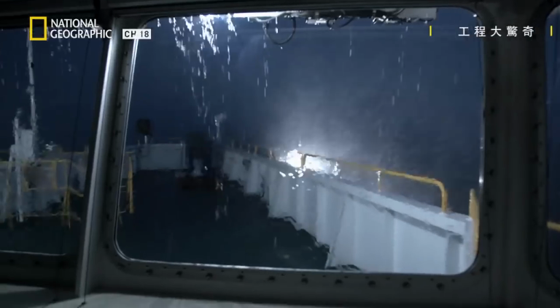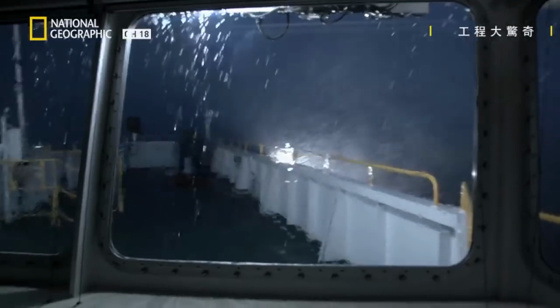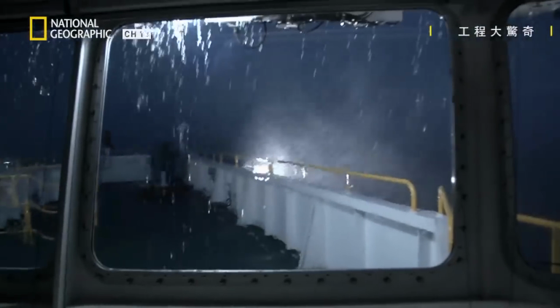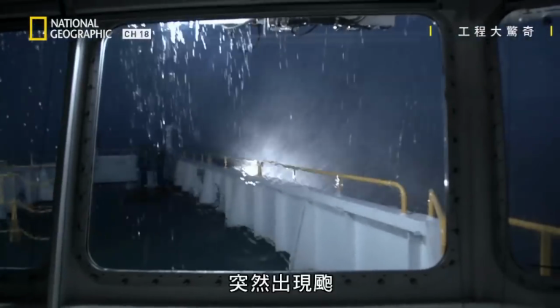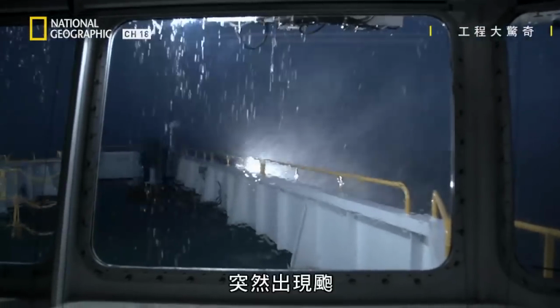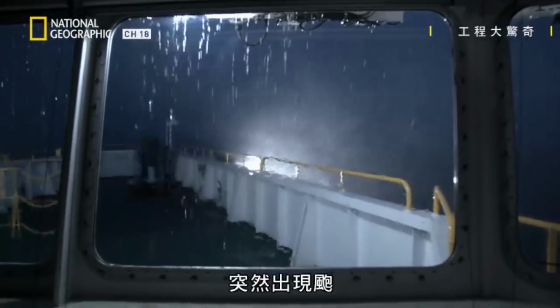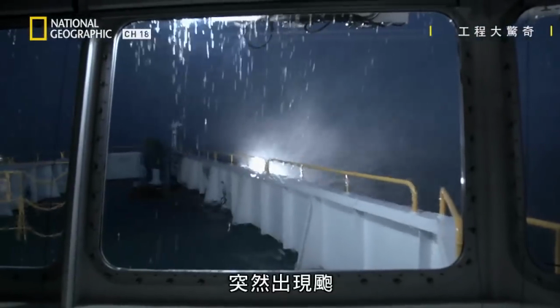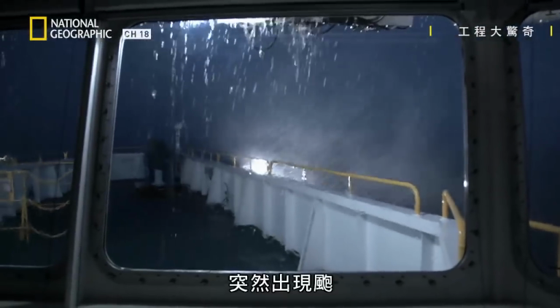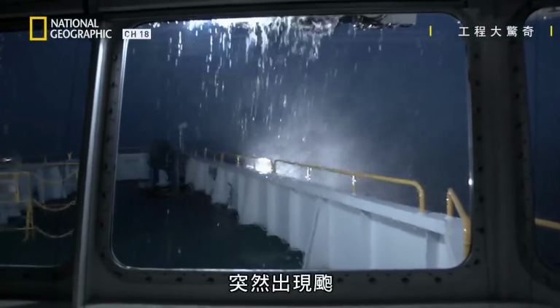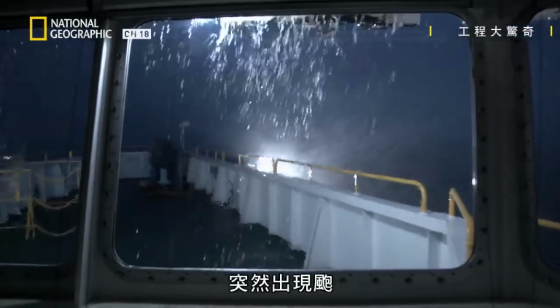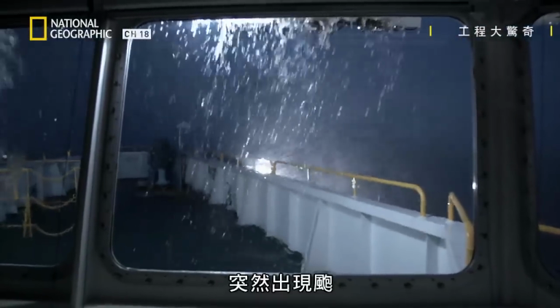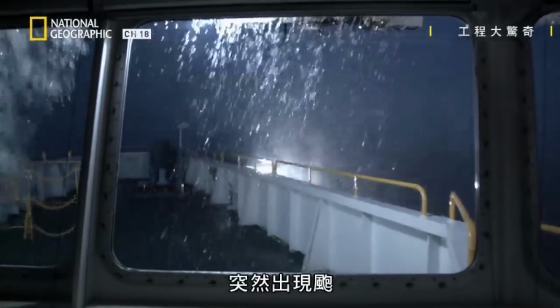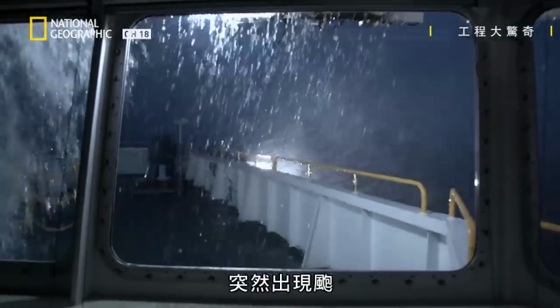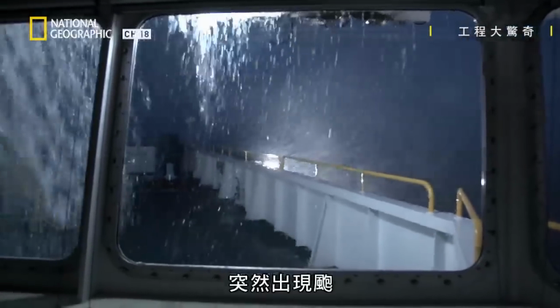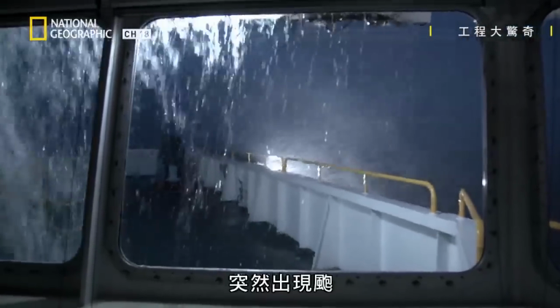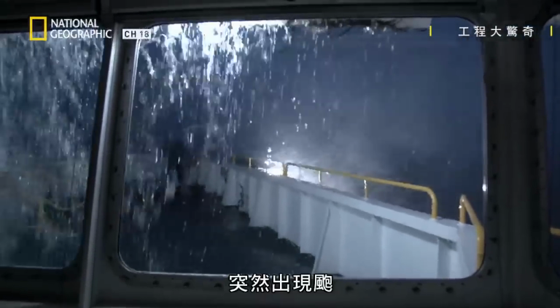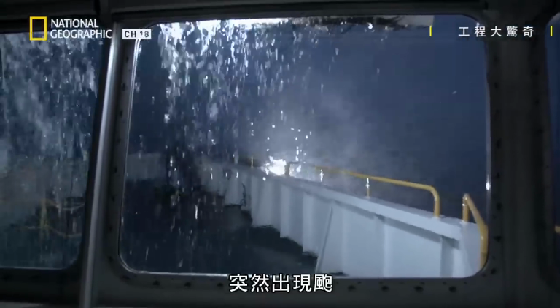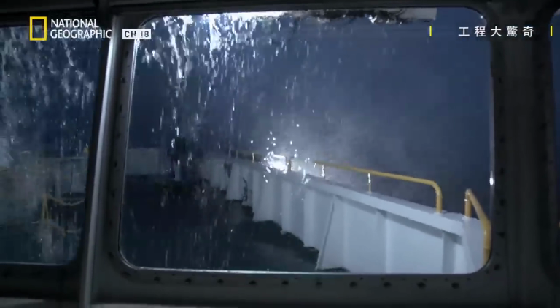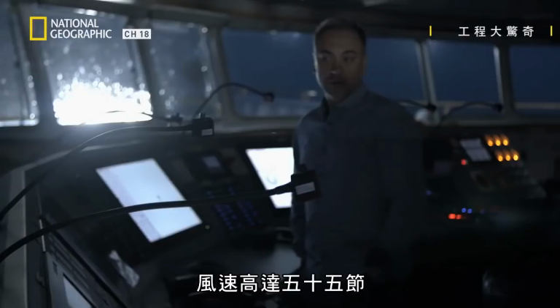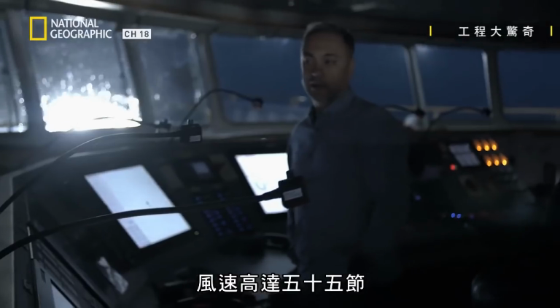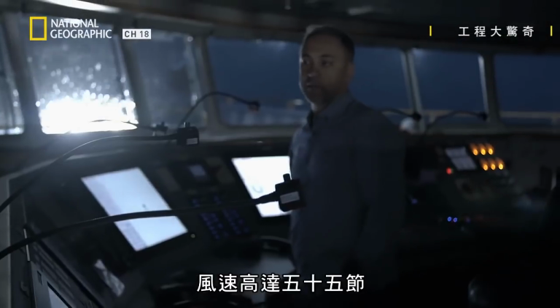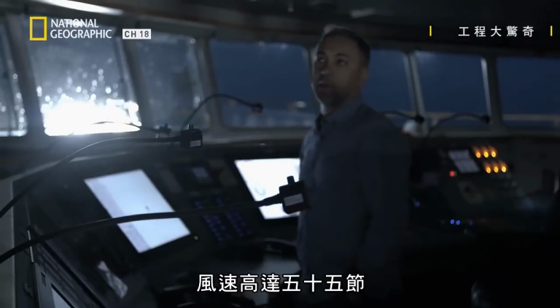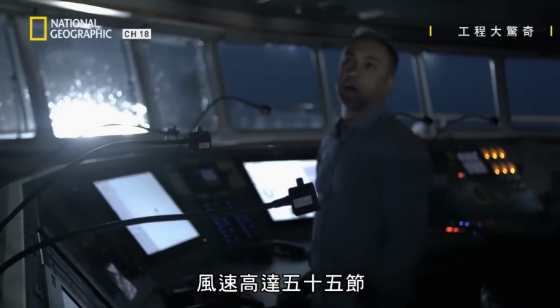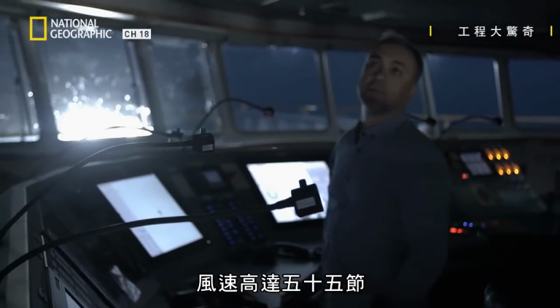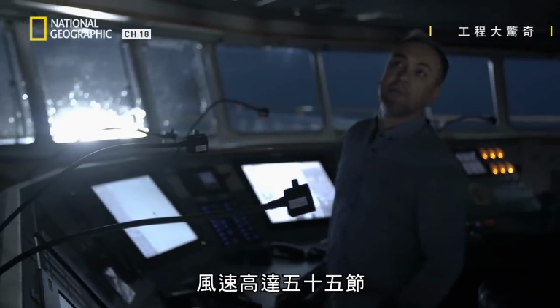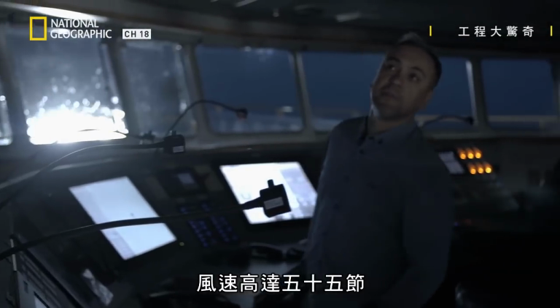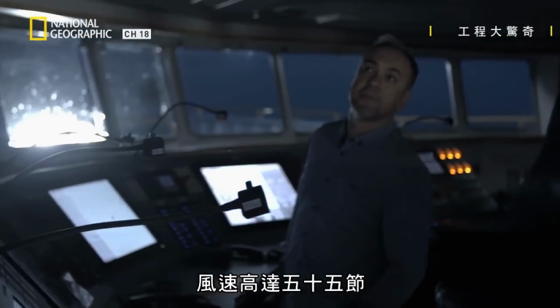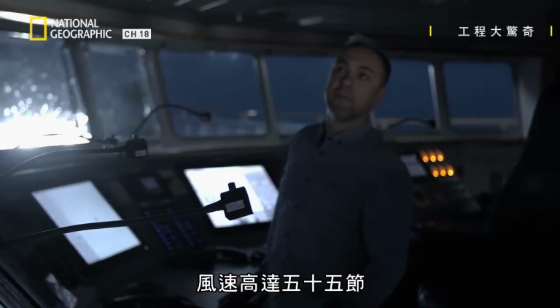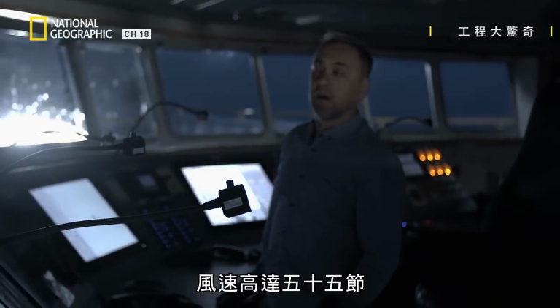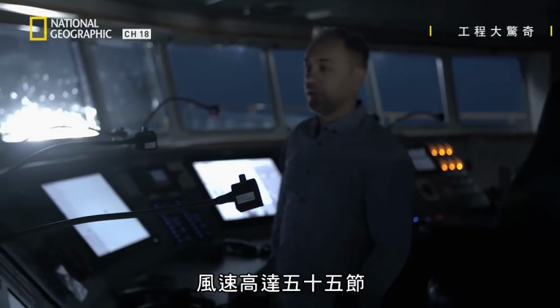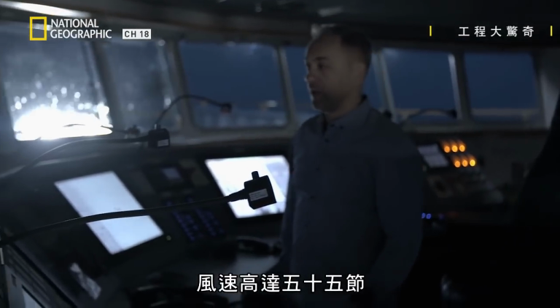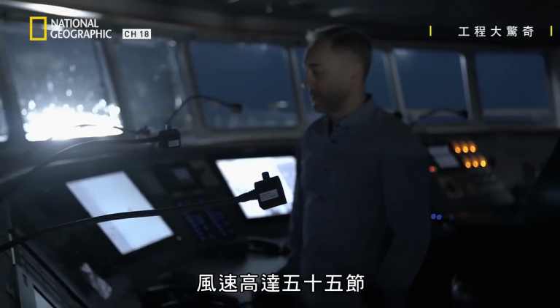We've got seven squalls with wind speeds up to 55 knots.